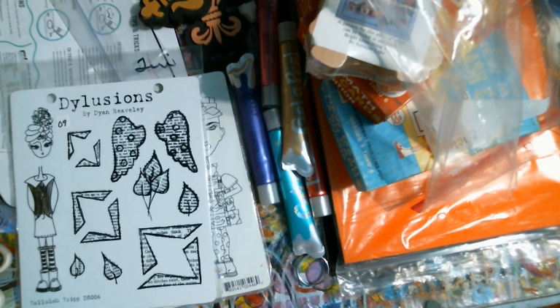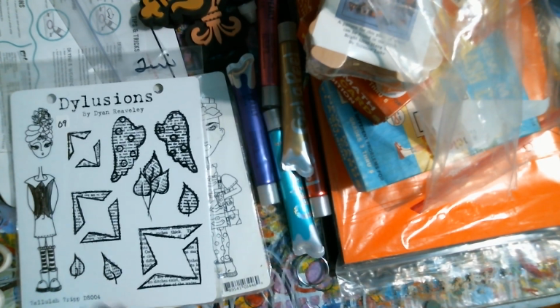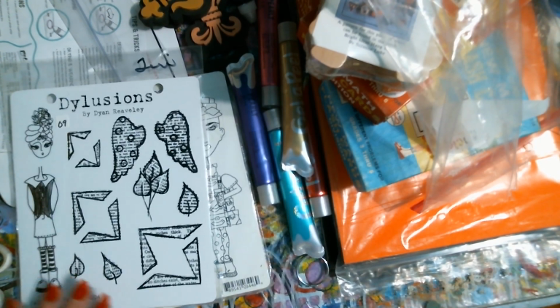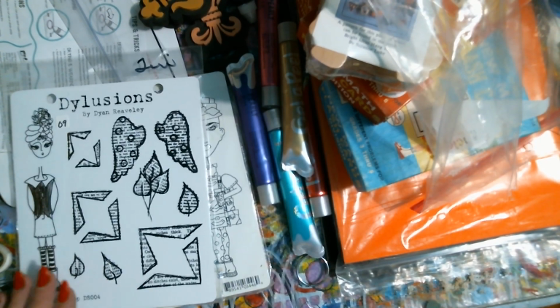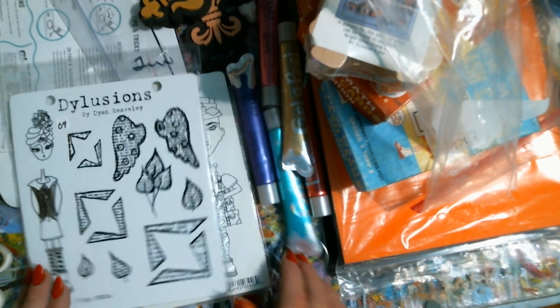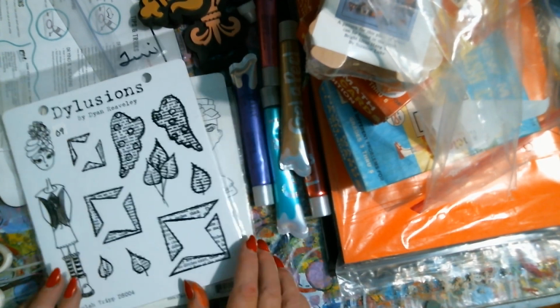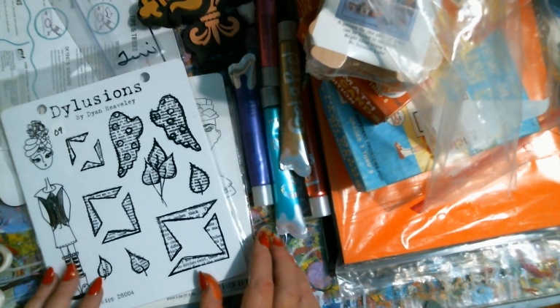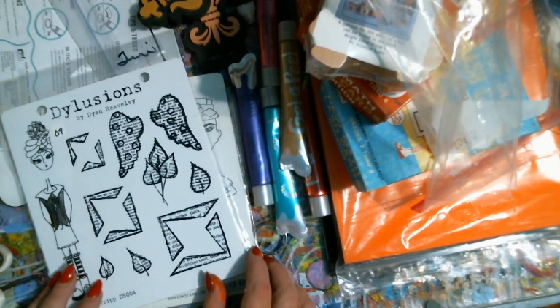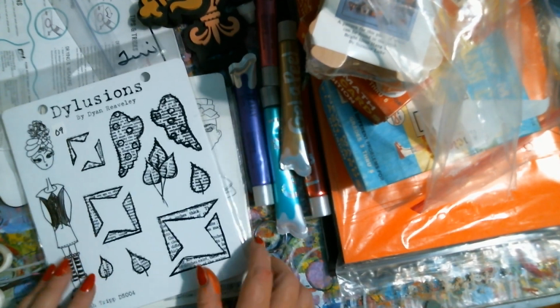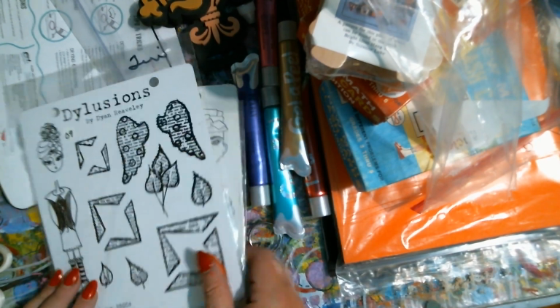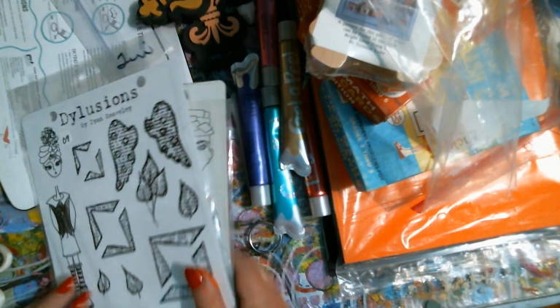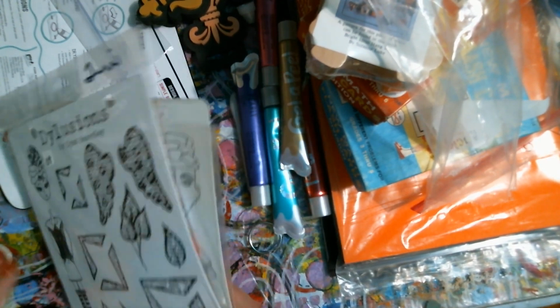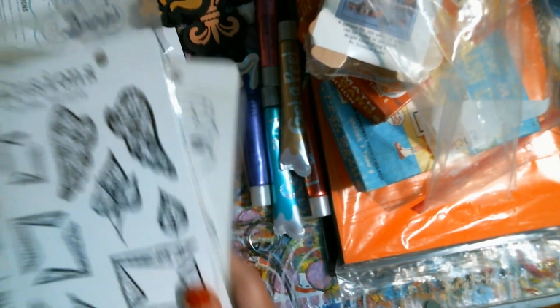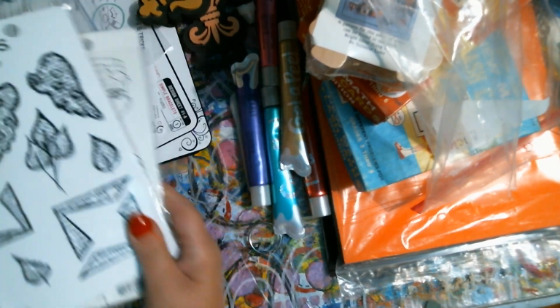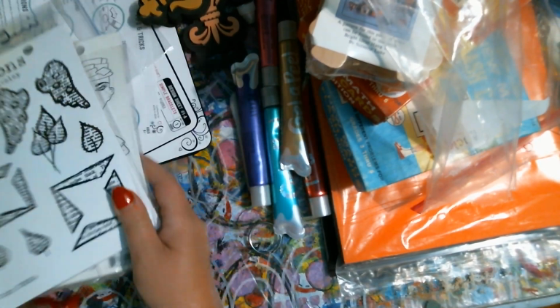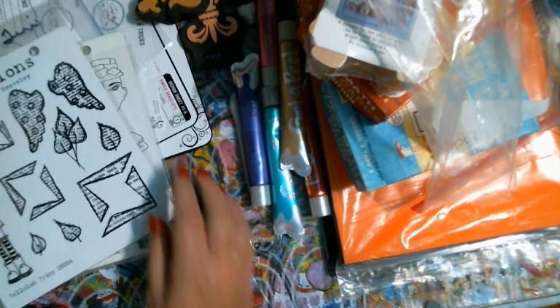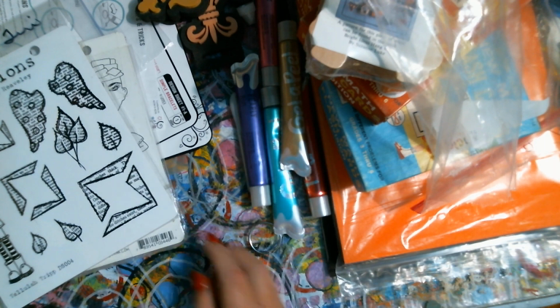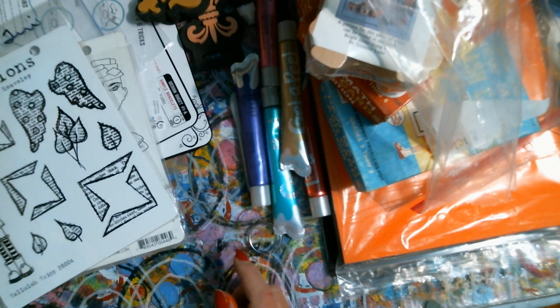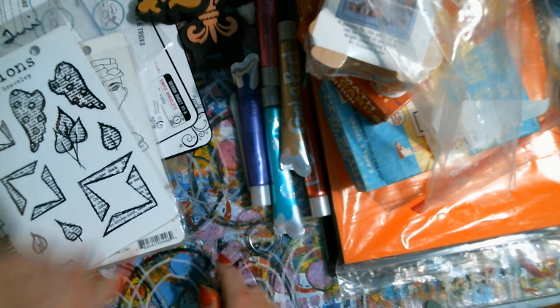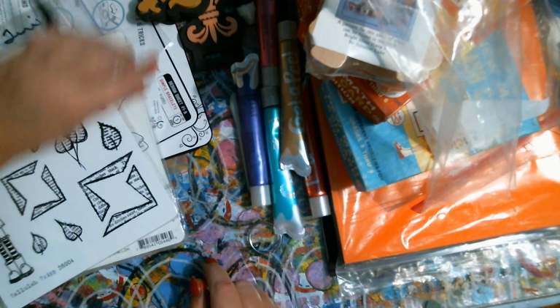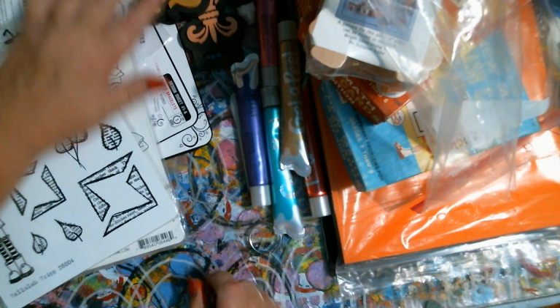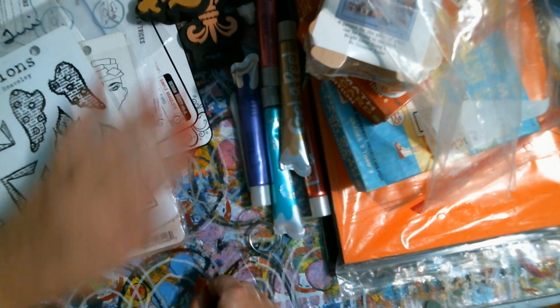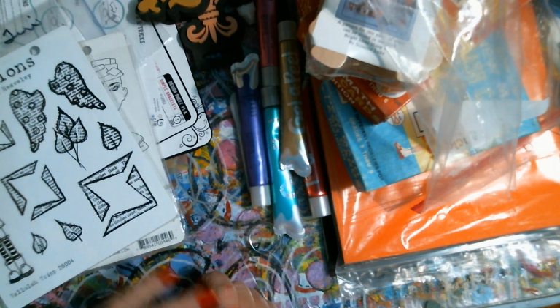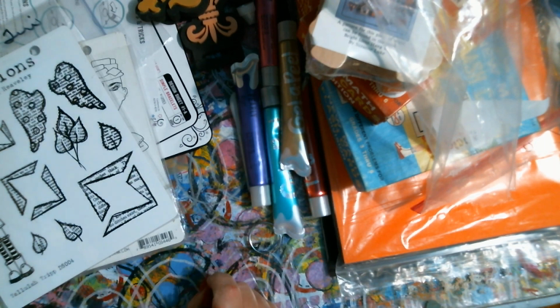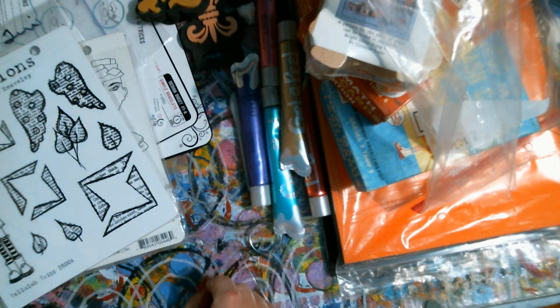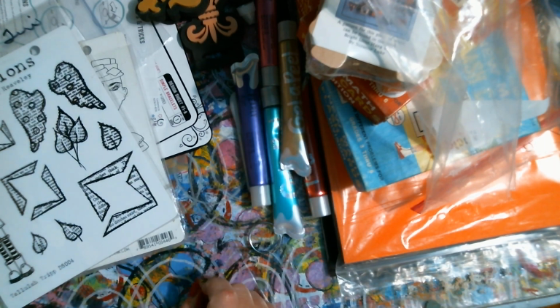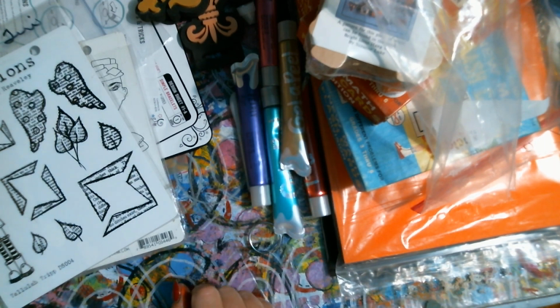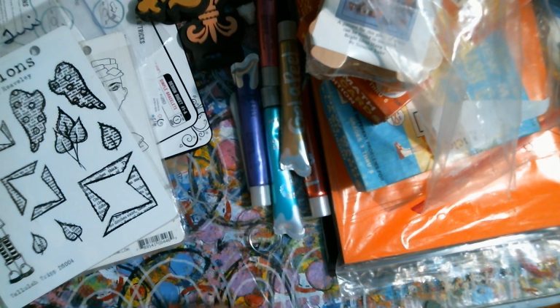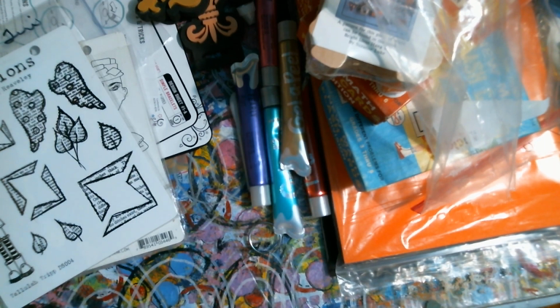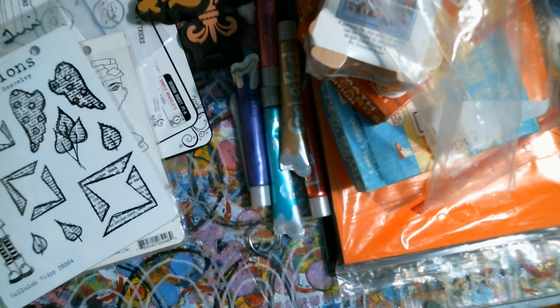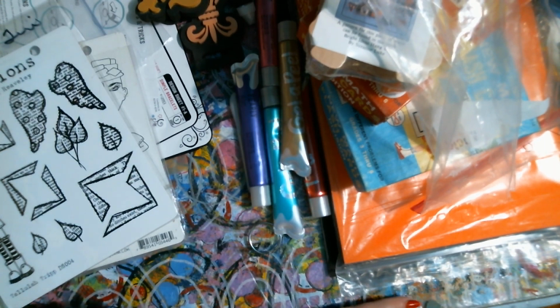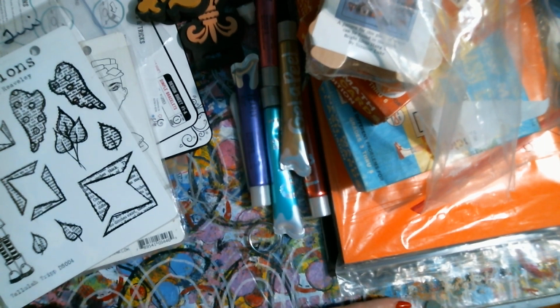I think I'll have them all. So that is our little haul.